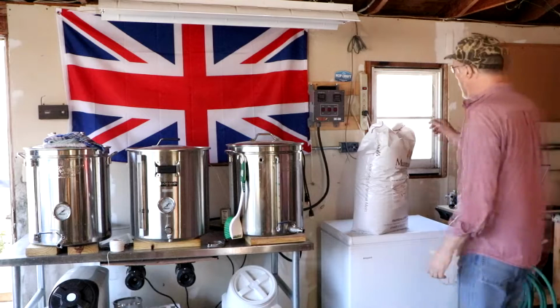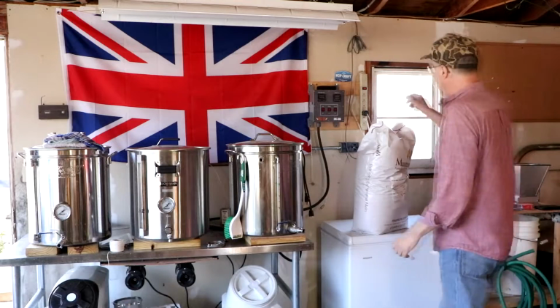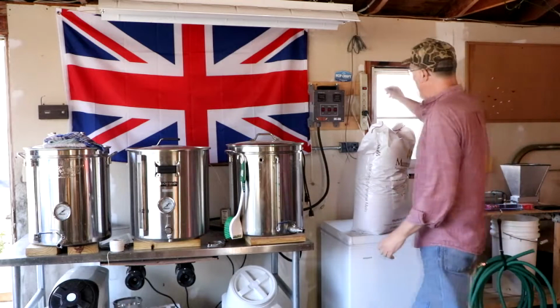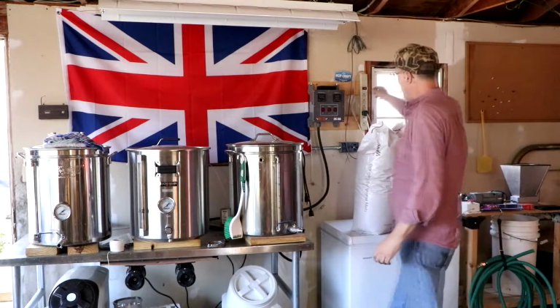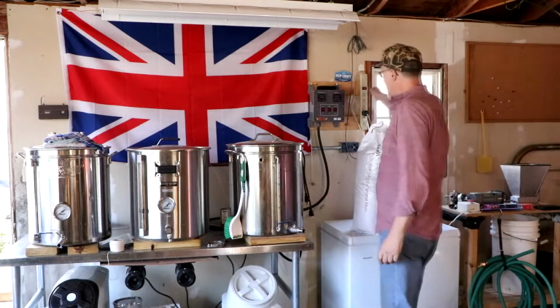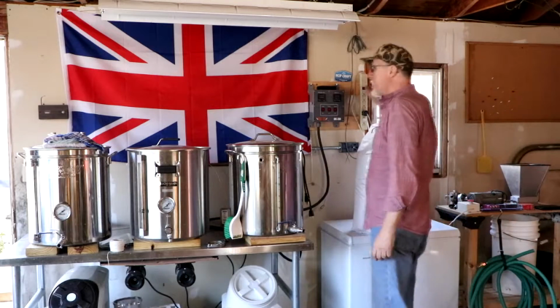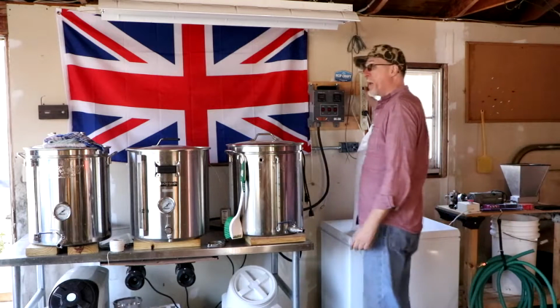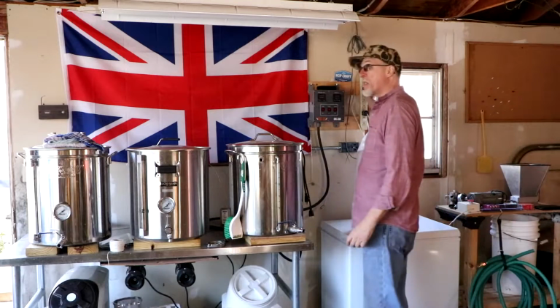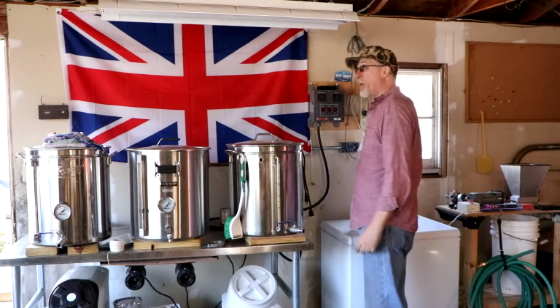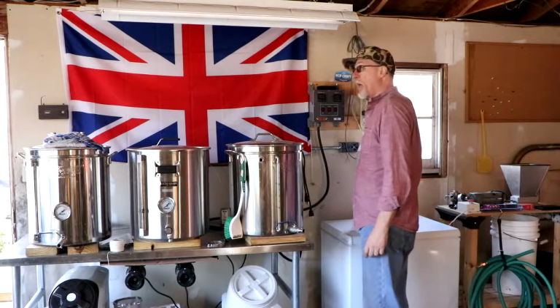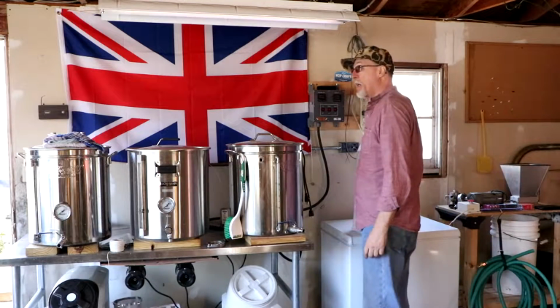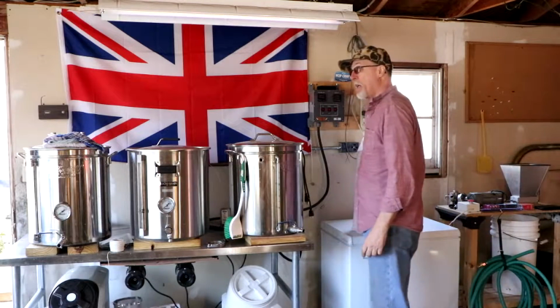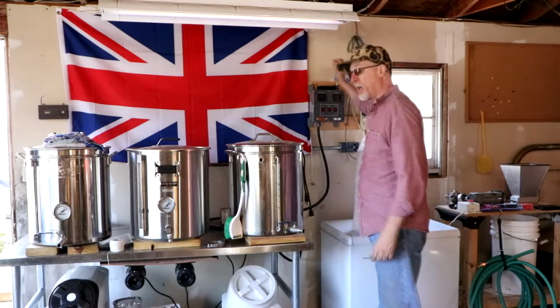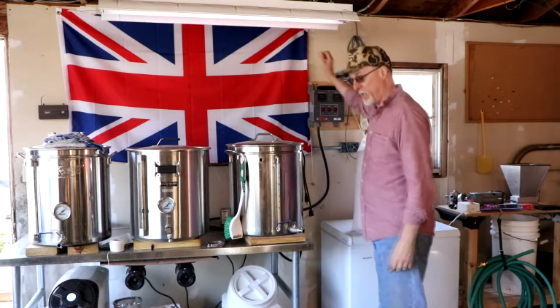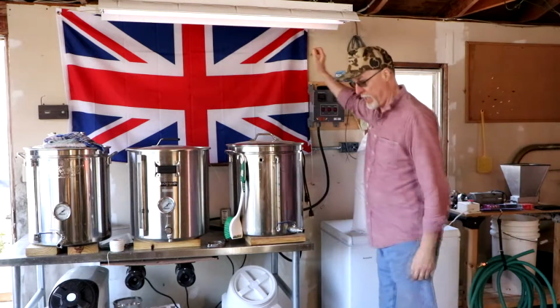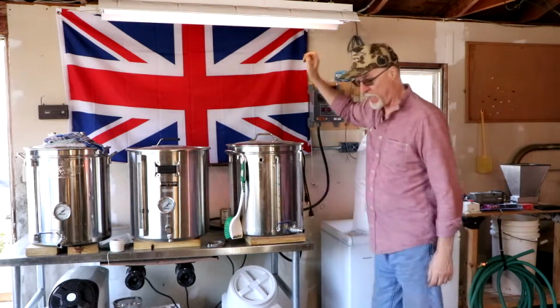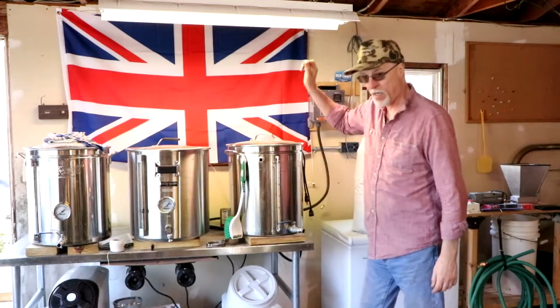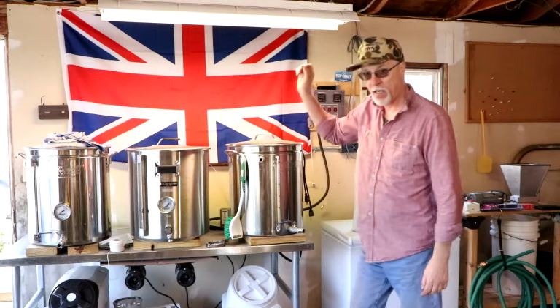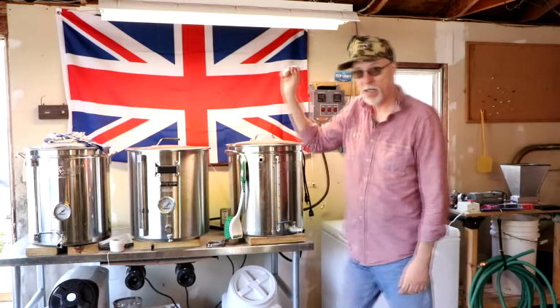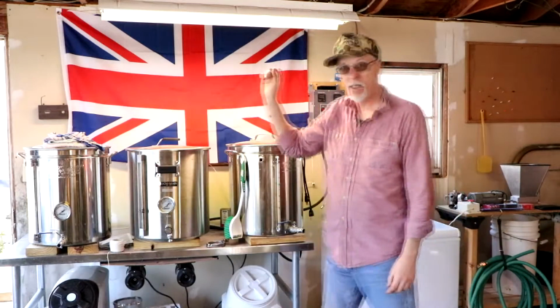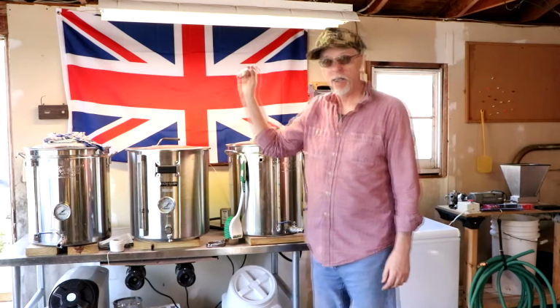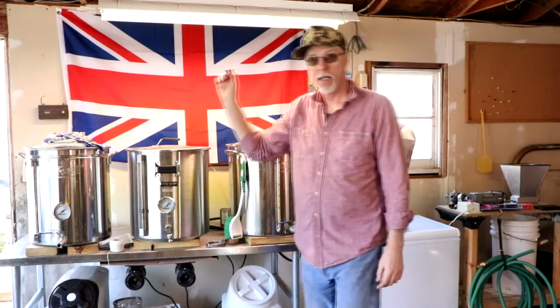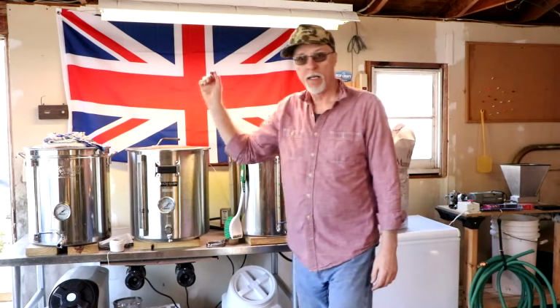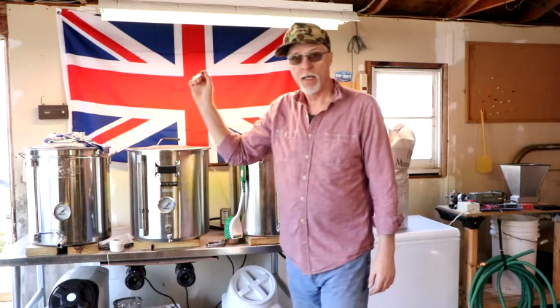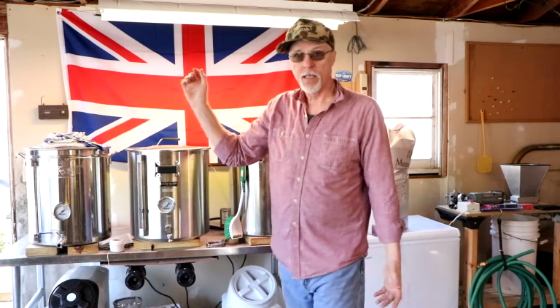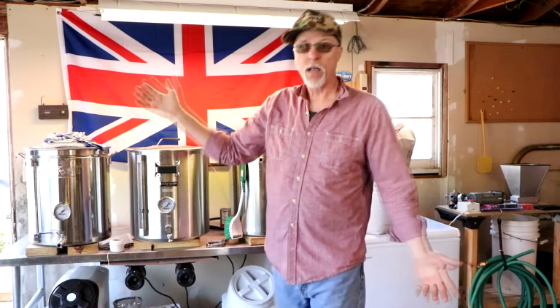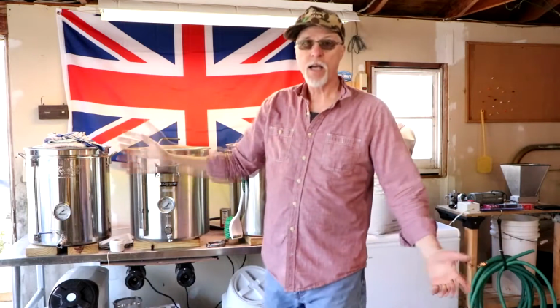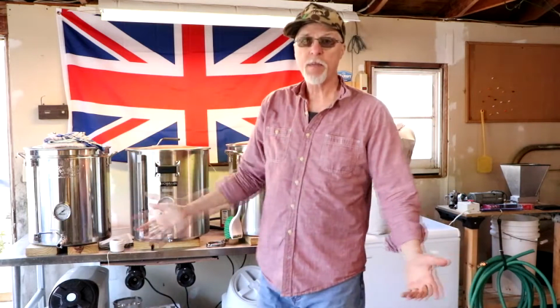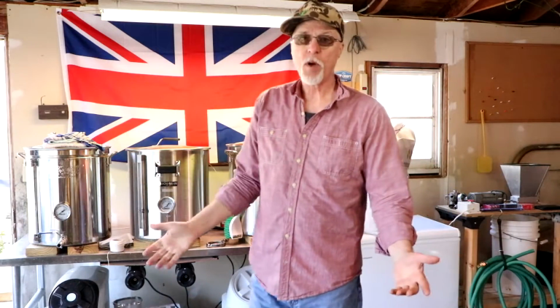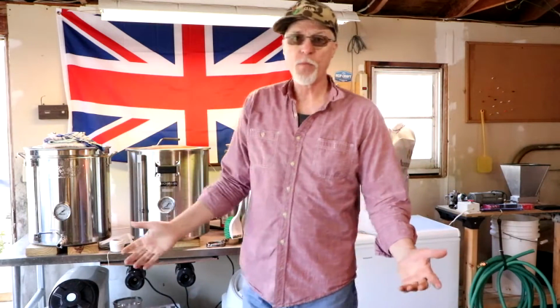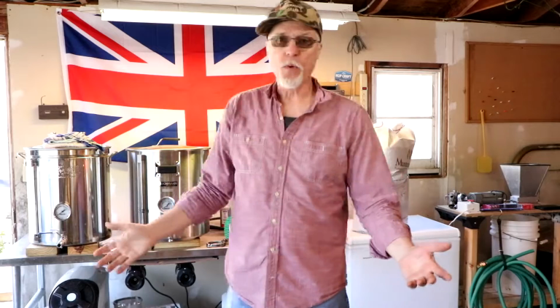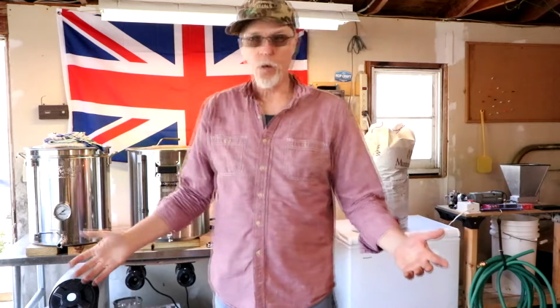Hey folks, let me get some light in here. Long time no brew.